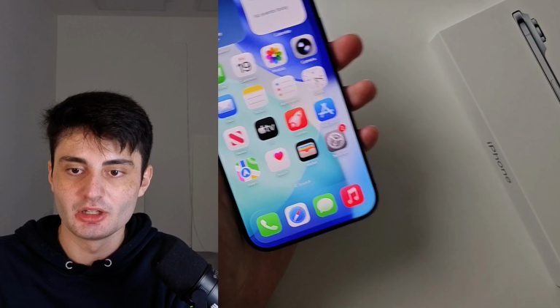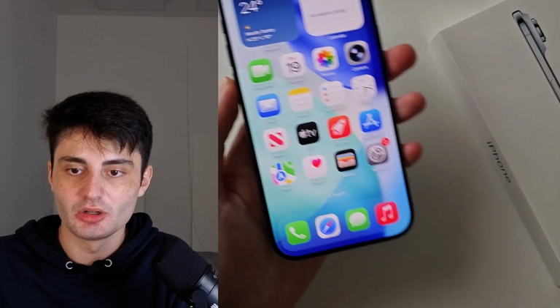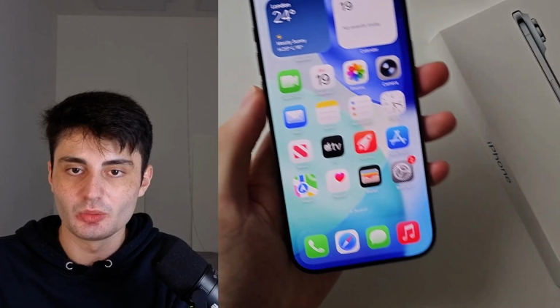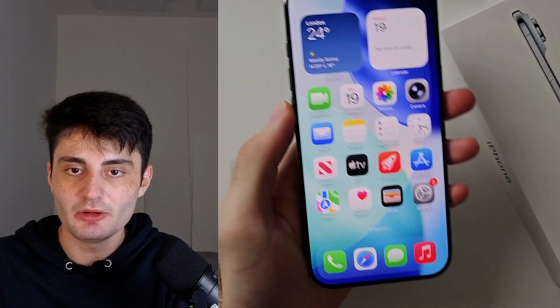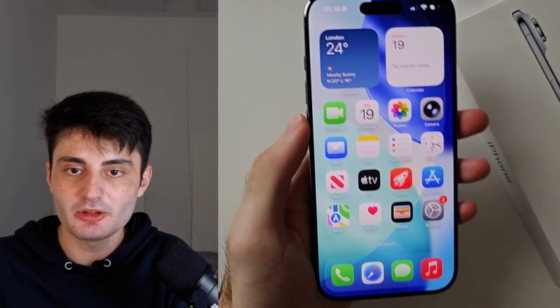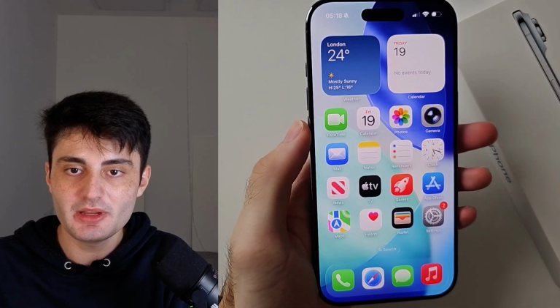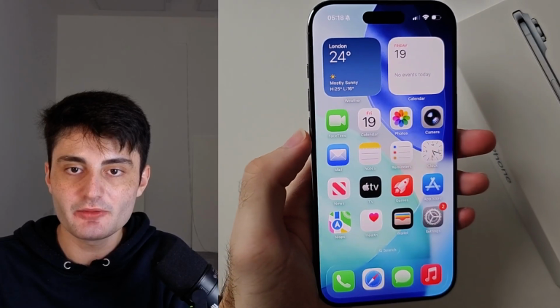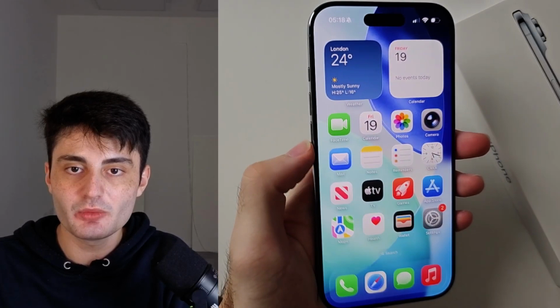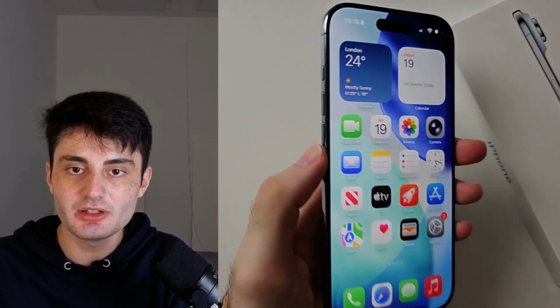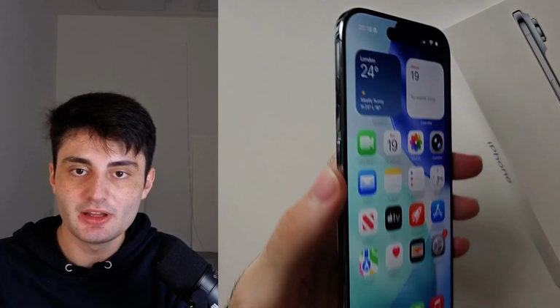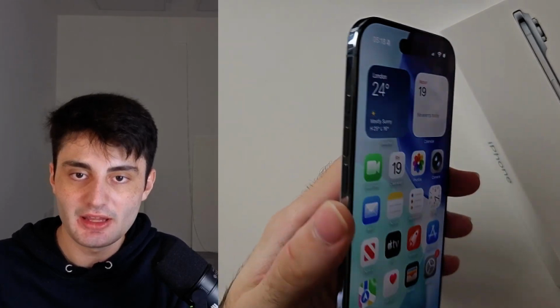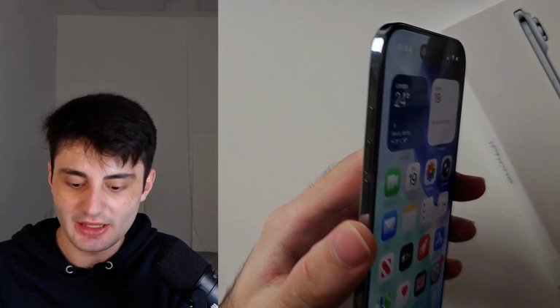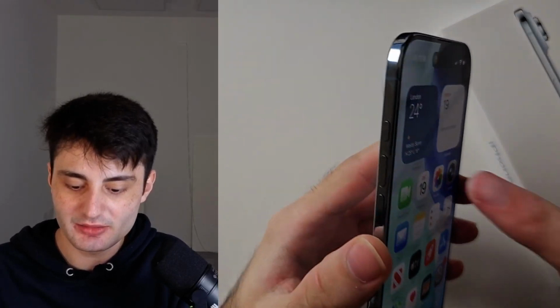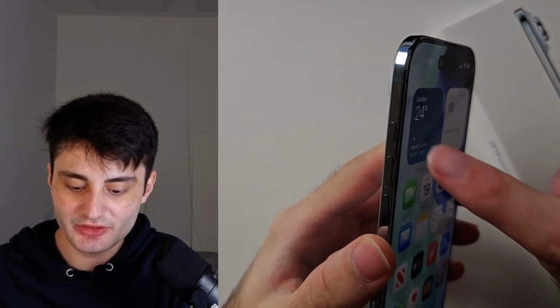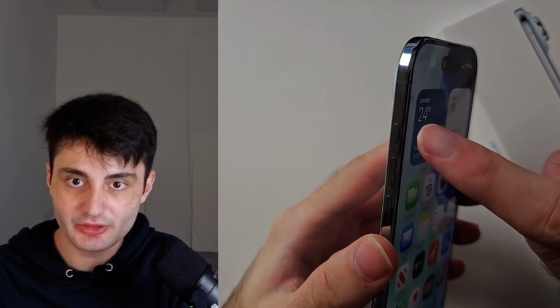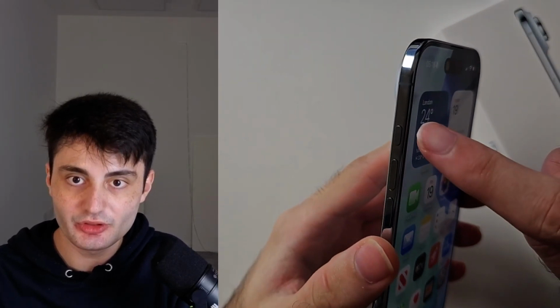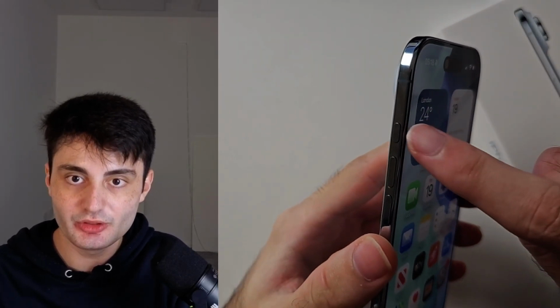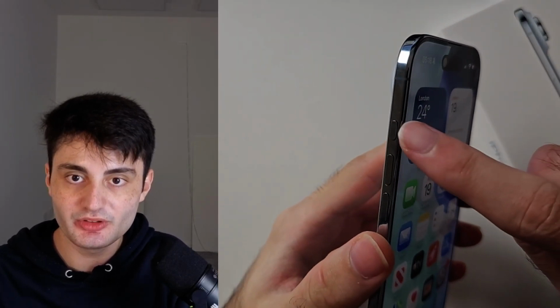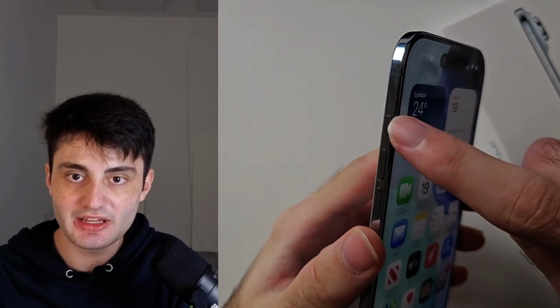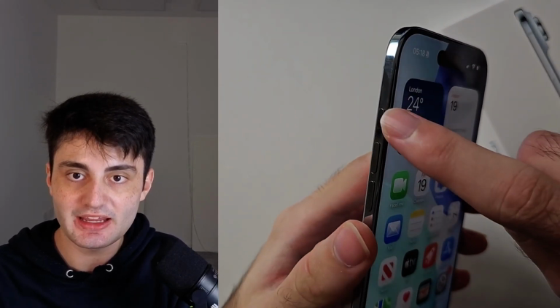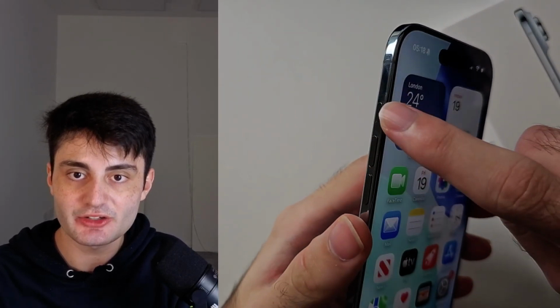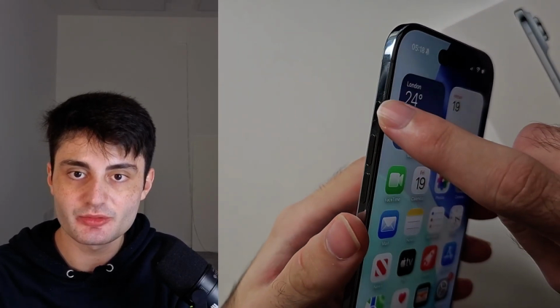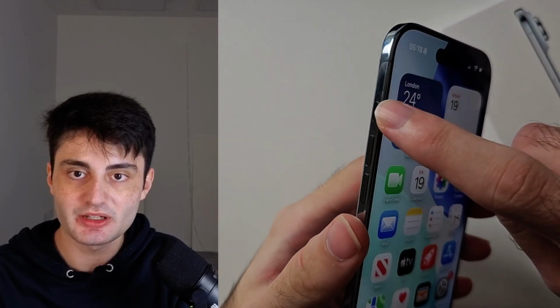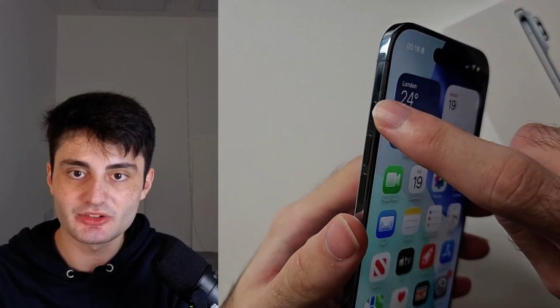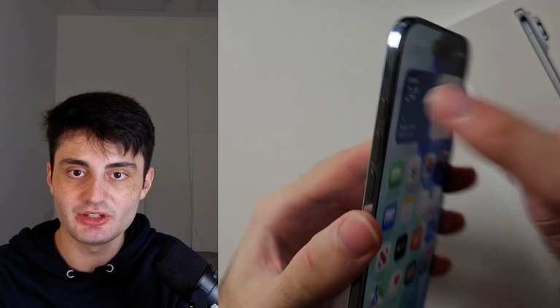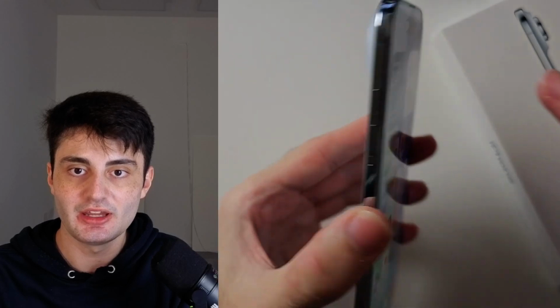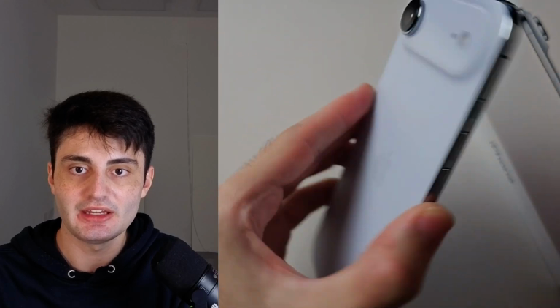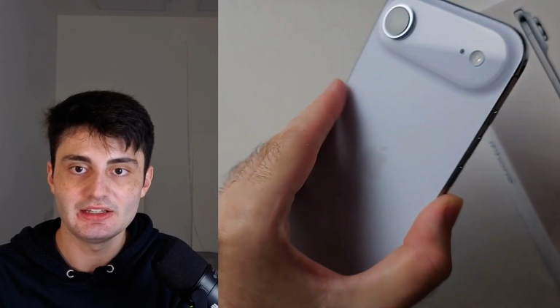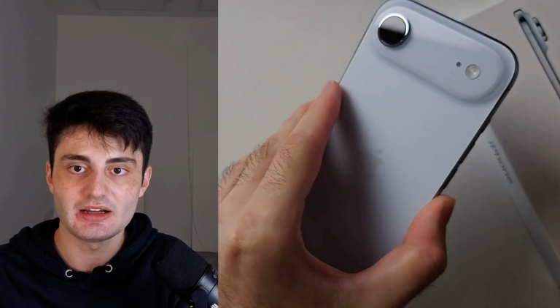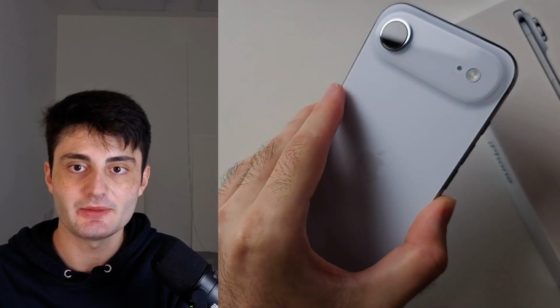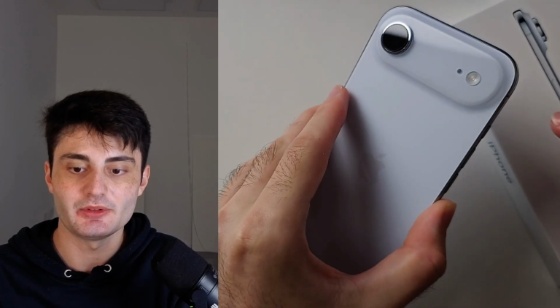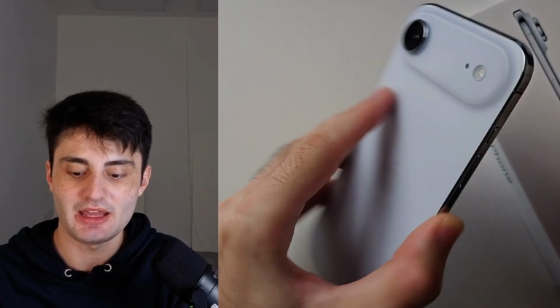Welcome everyone! Here is how to use the action button in iPhone Air.